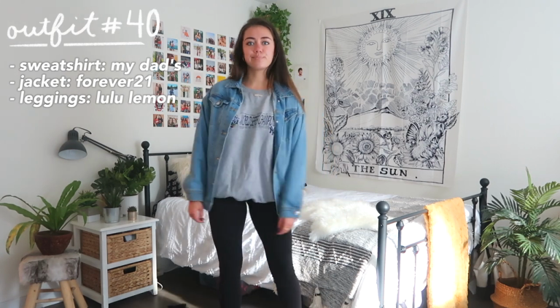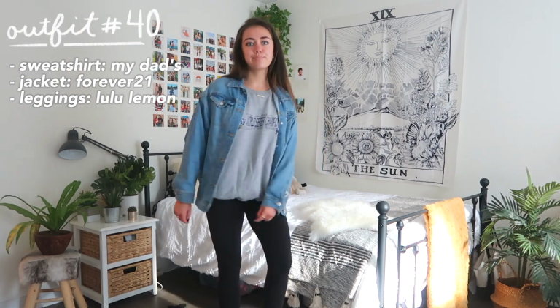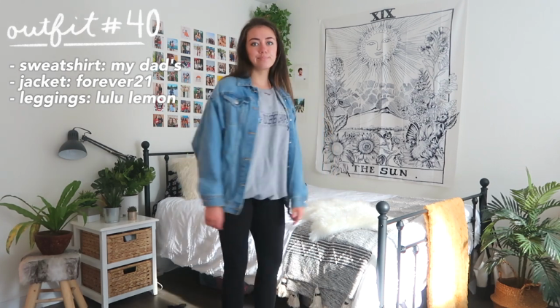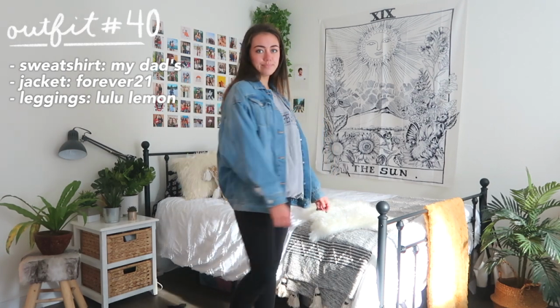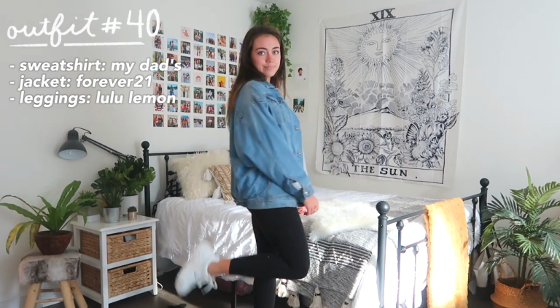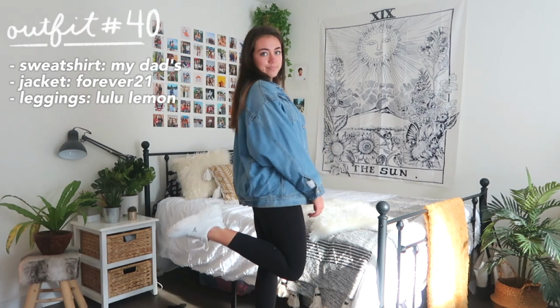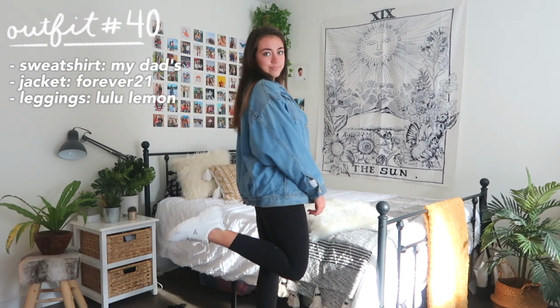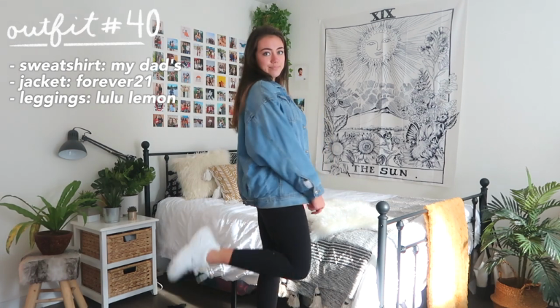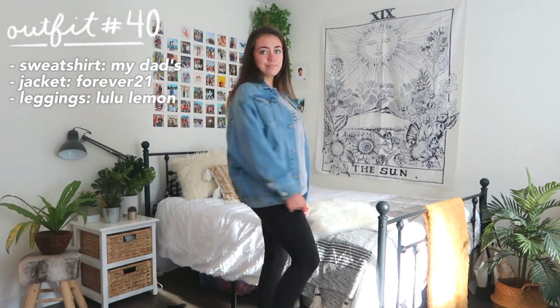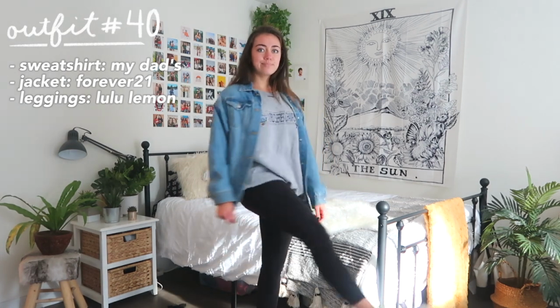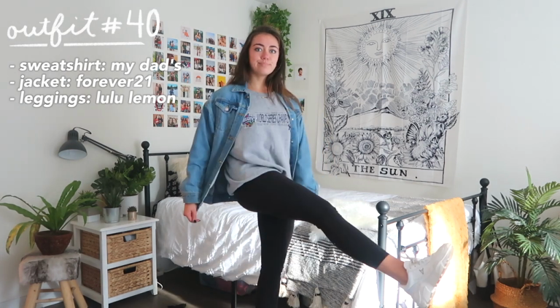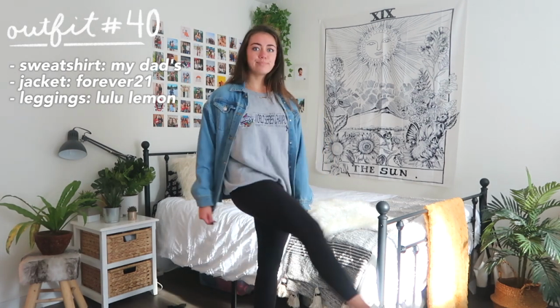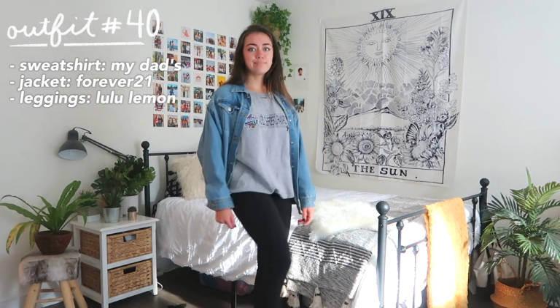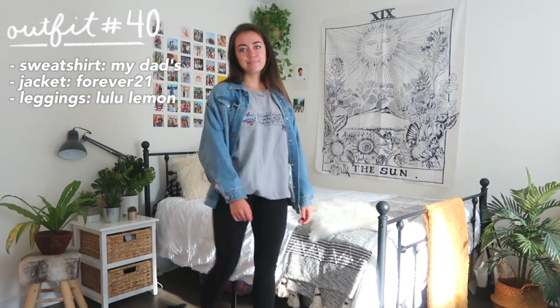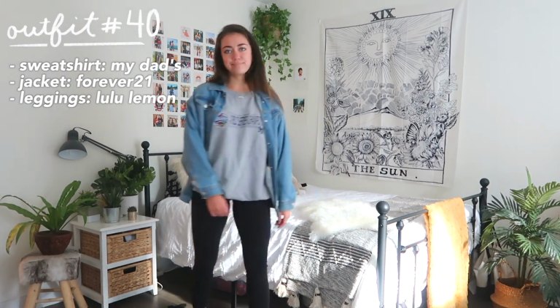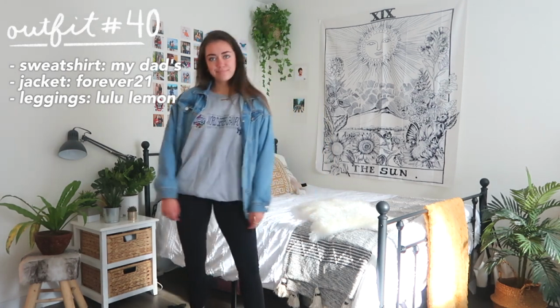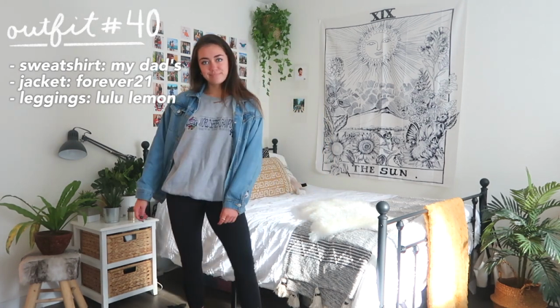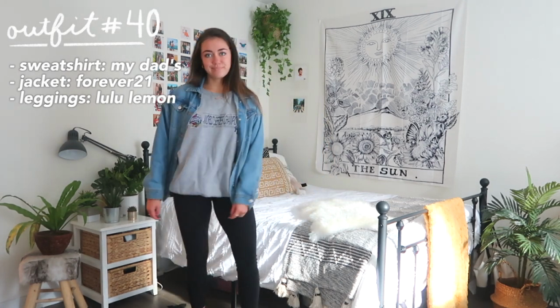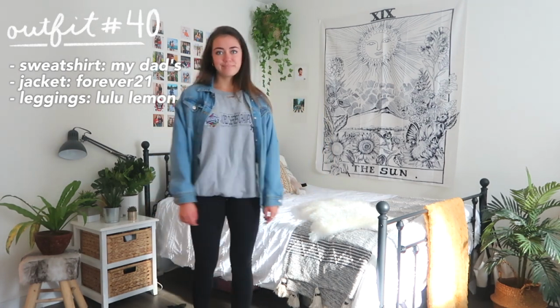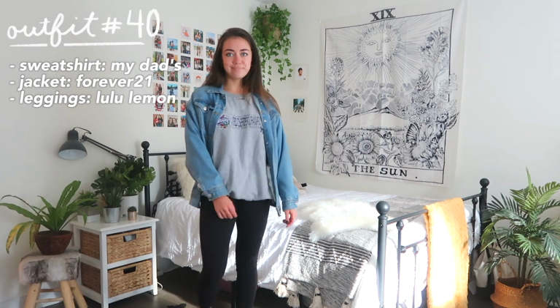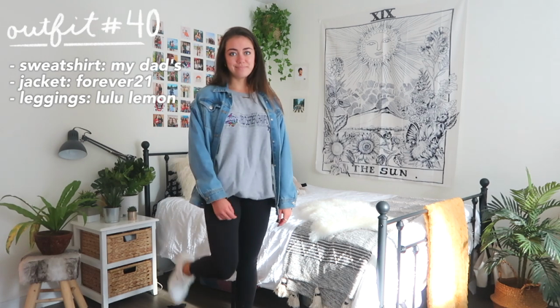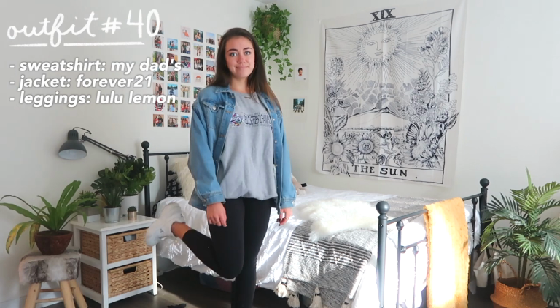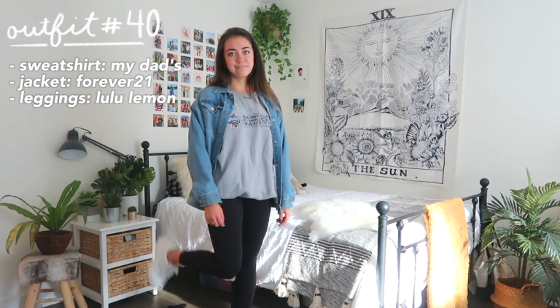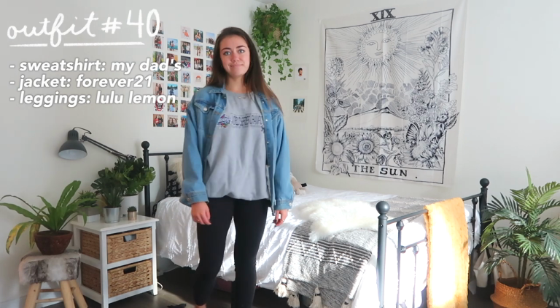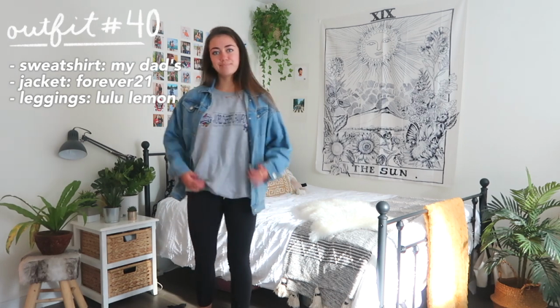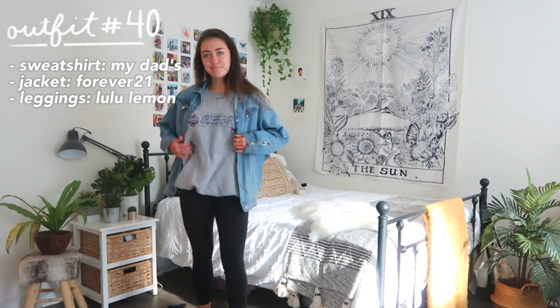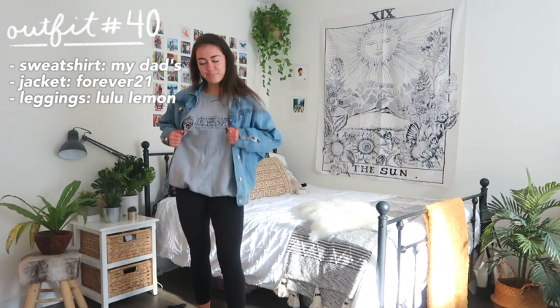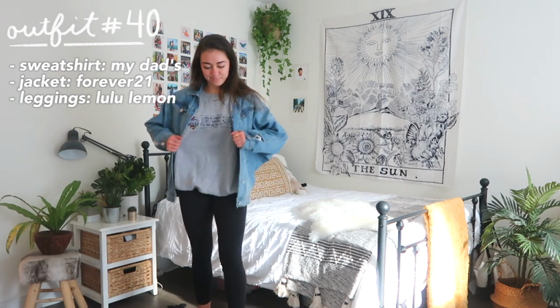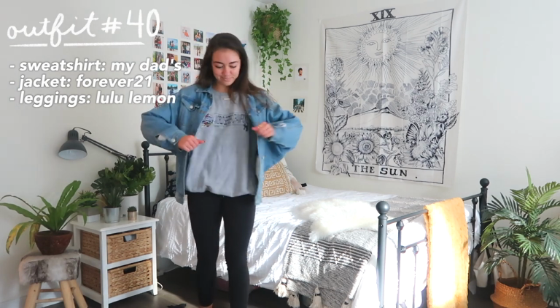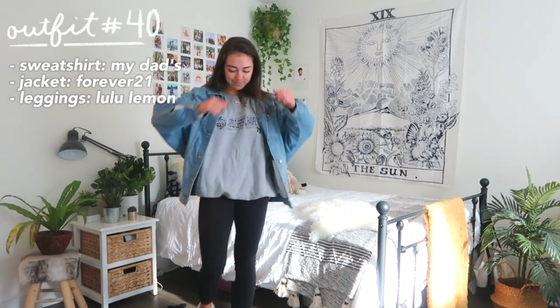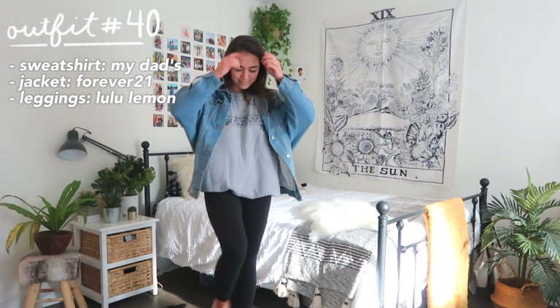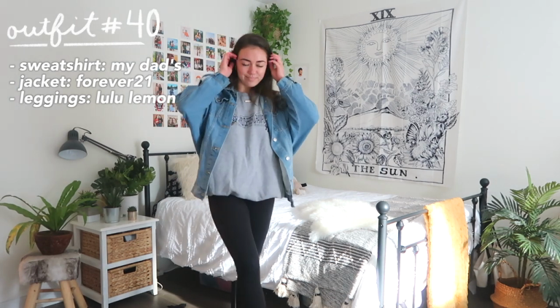Outfit number 40 embodies that exact concept — I'm wearing a totally random sweatshirt (actually one of my dad's), but I made it look cuter by wearing it with an oversized jean jacket and some cool chunky sneakers.